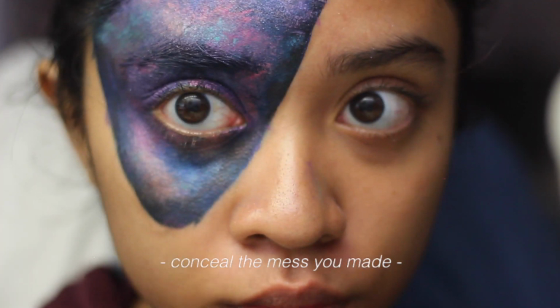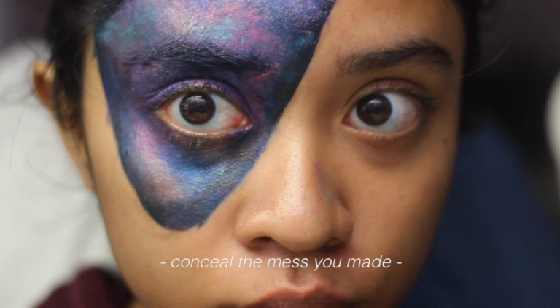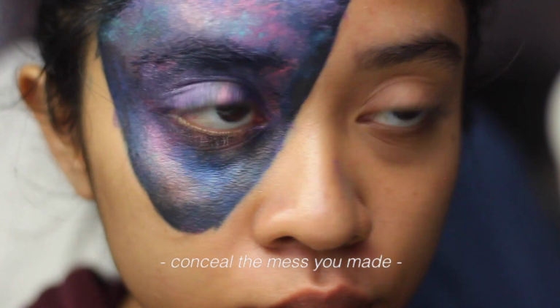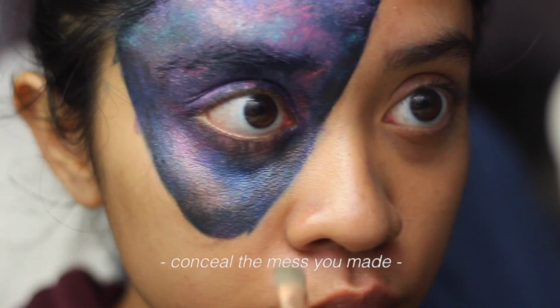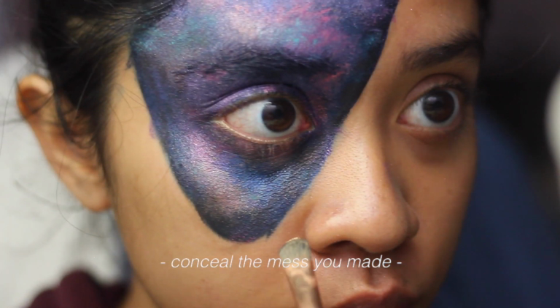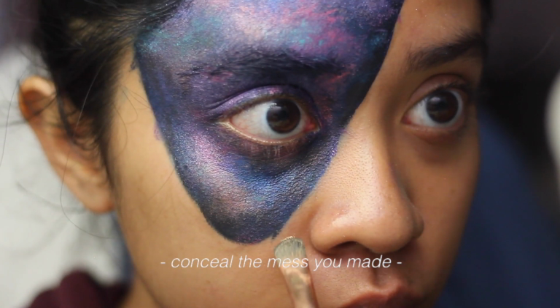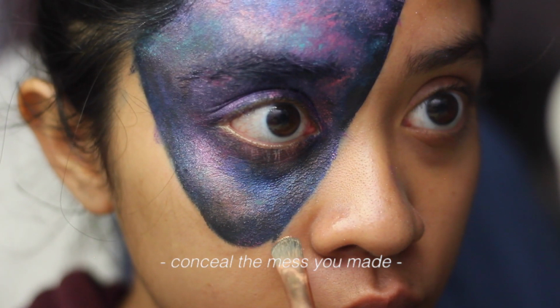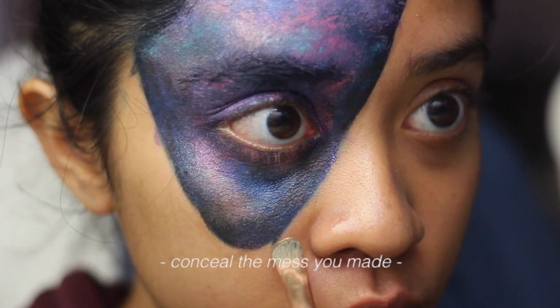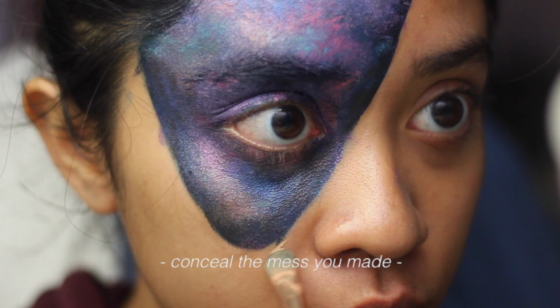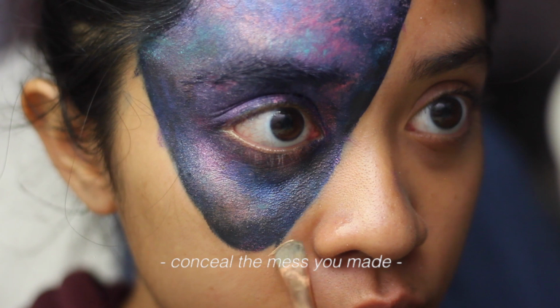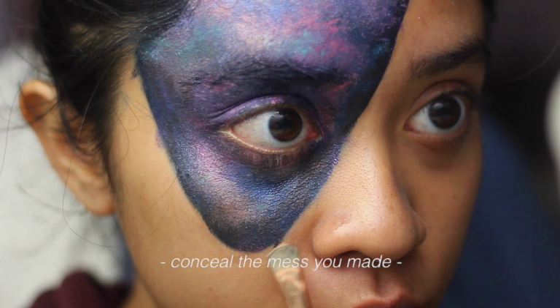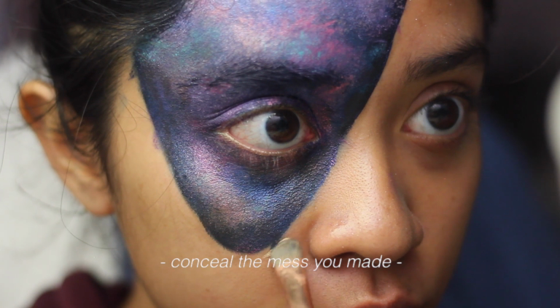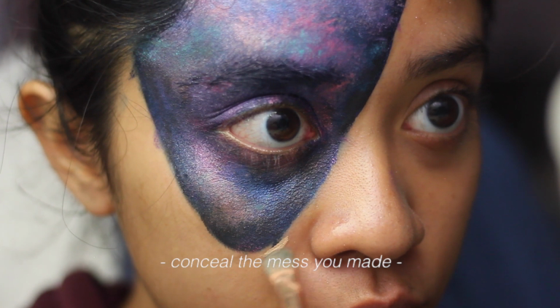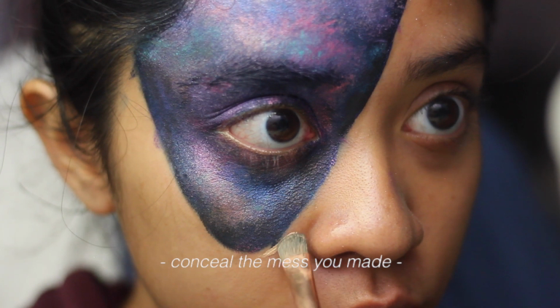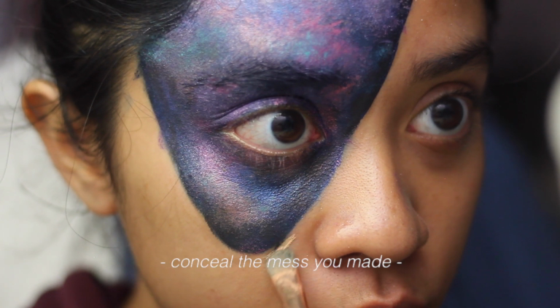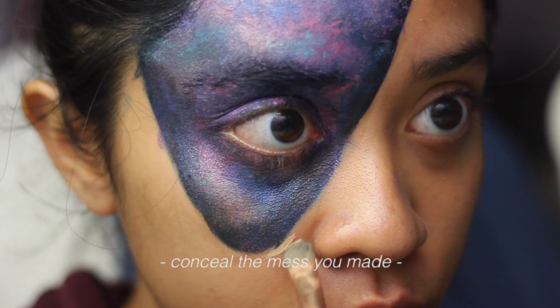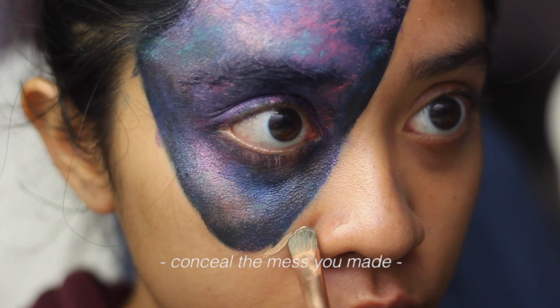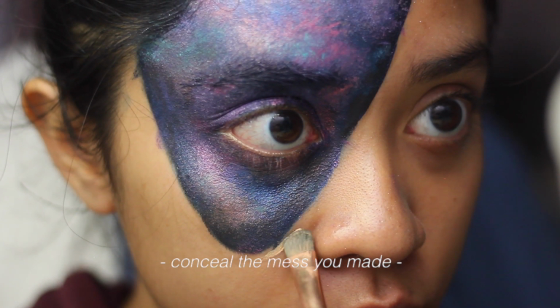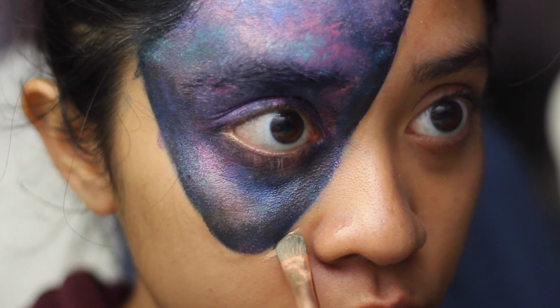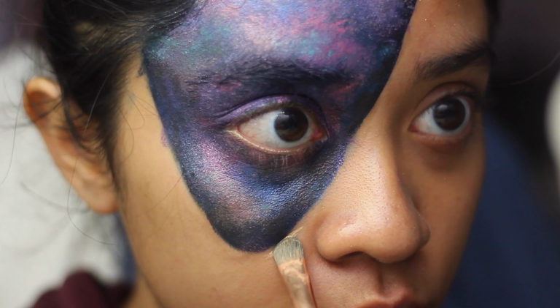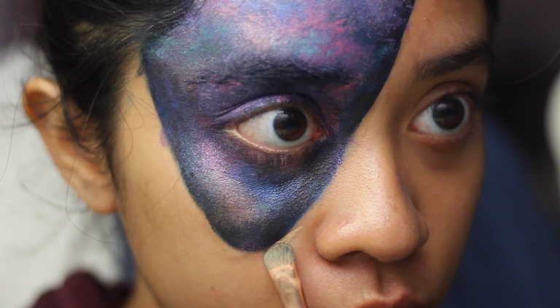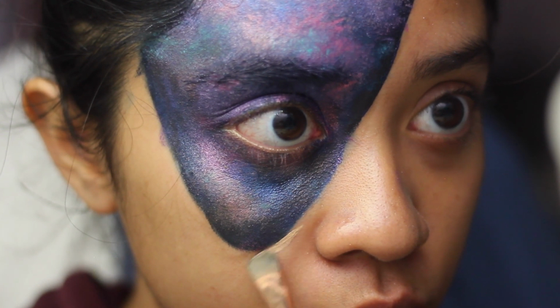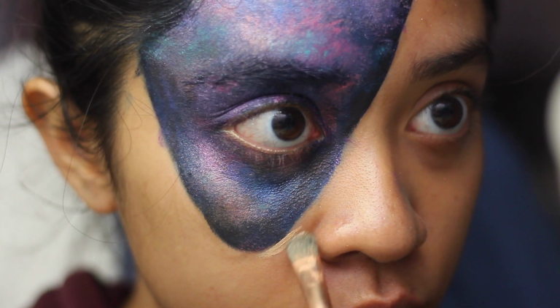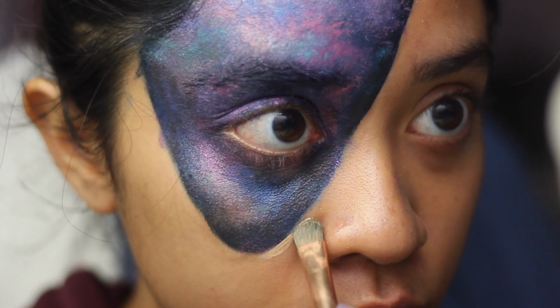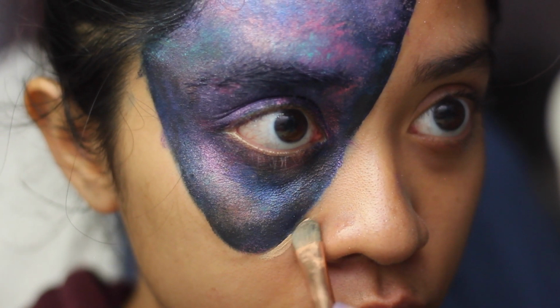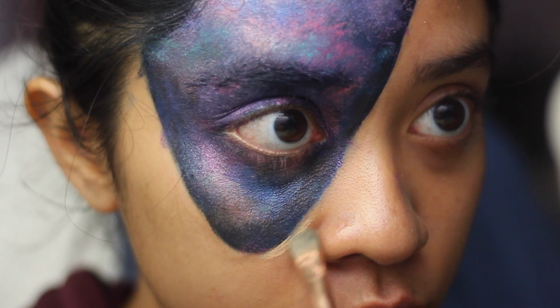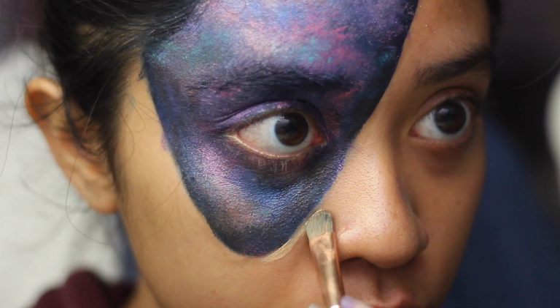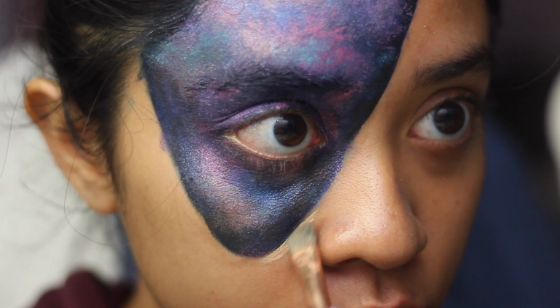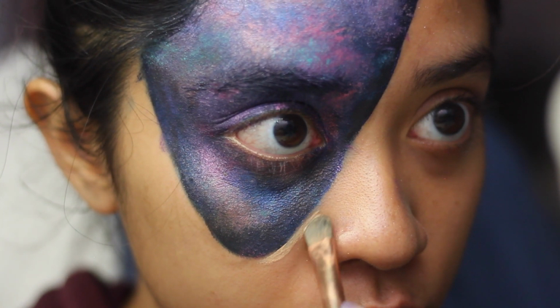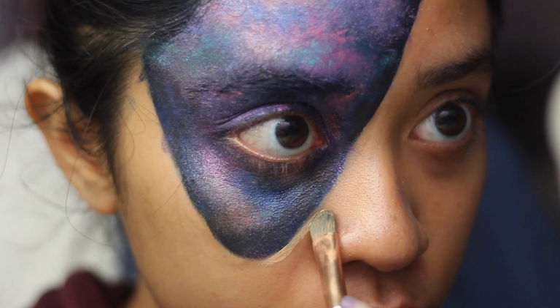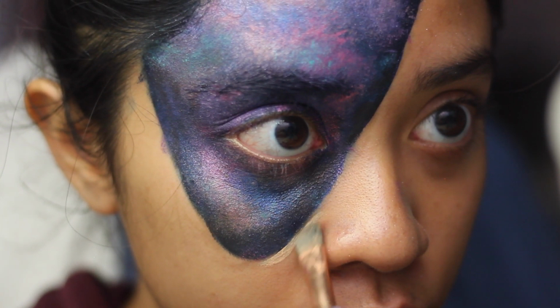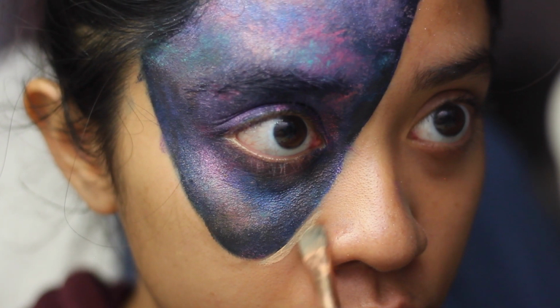To conceal the mess that we've made, take a concealer that matches your skin tone or something a little bit lighter and clean up the edges.